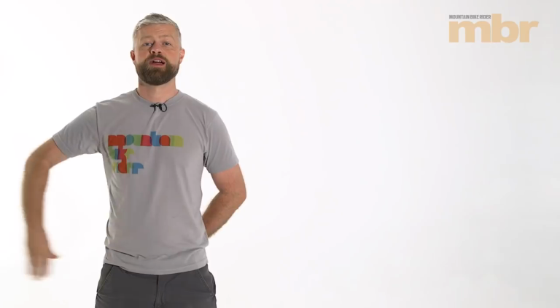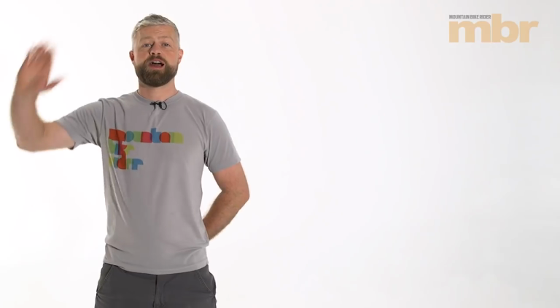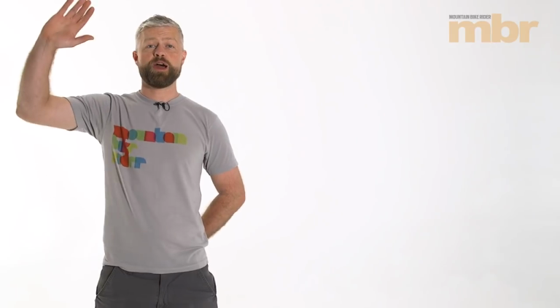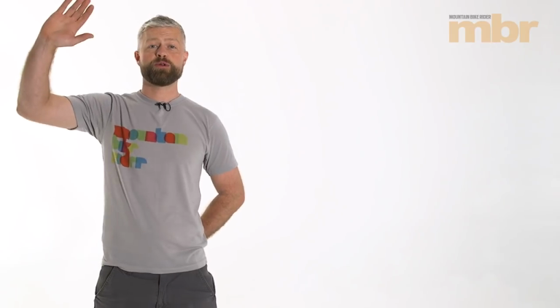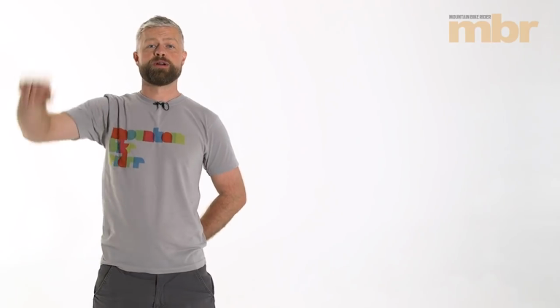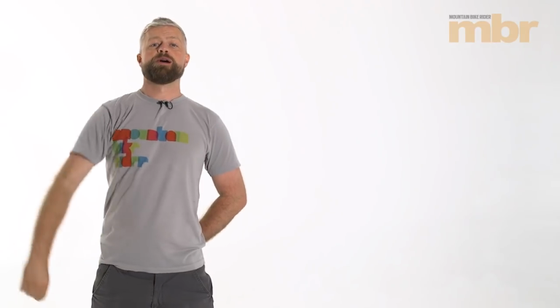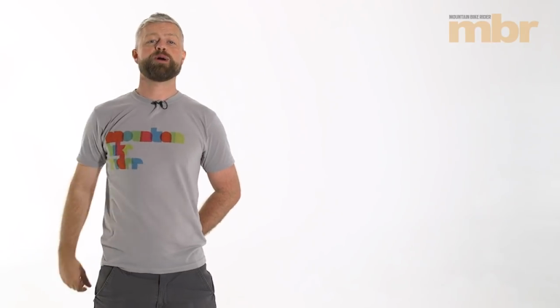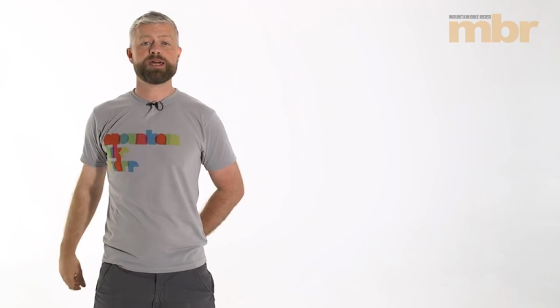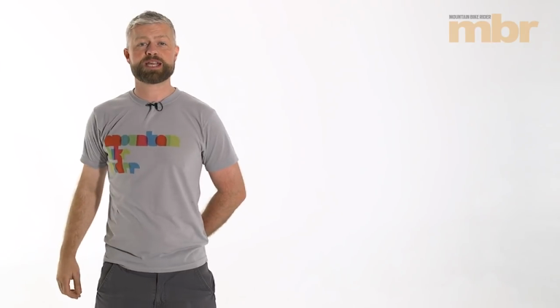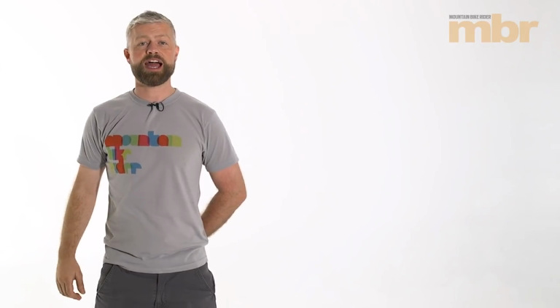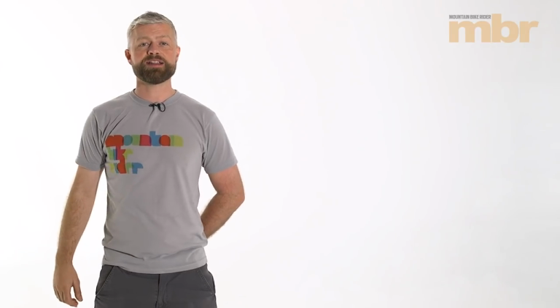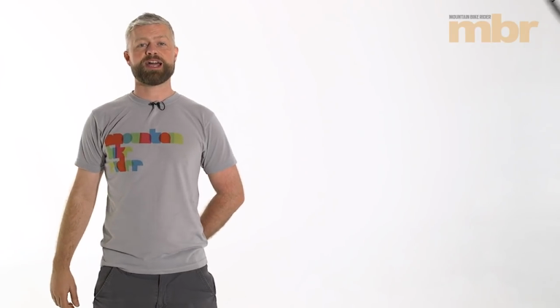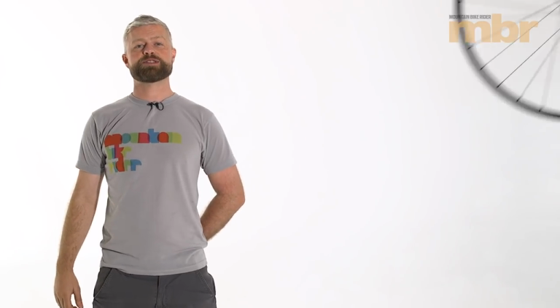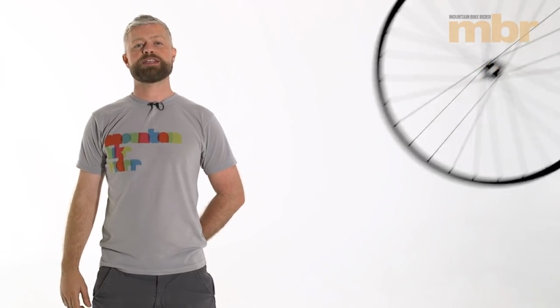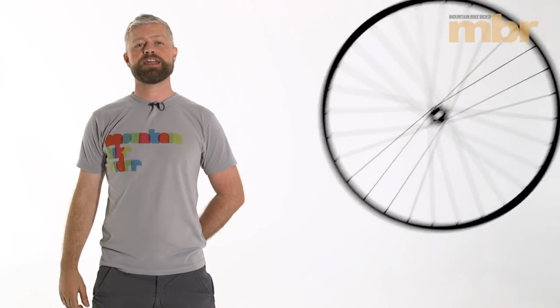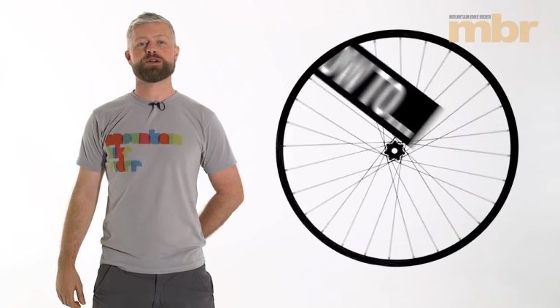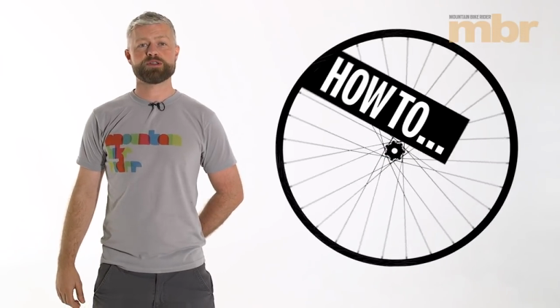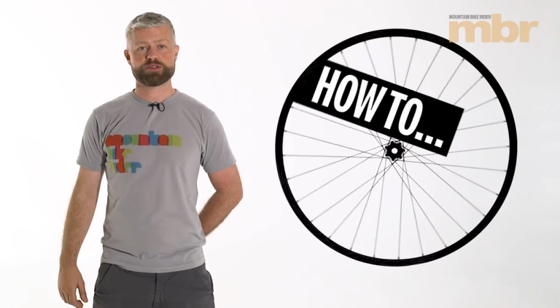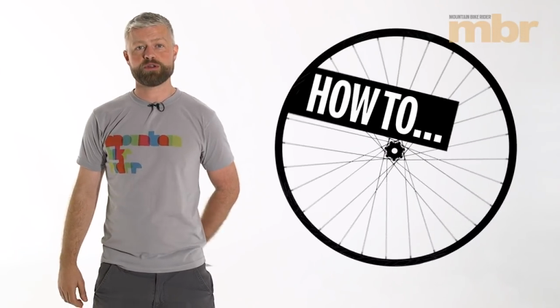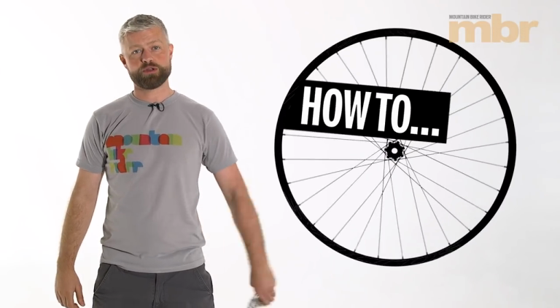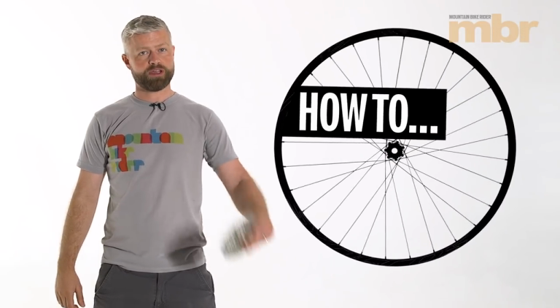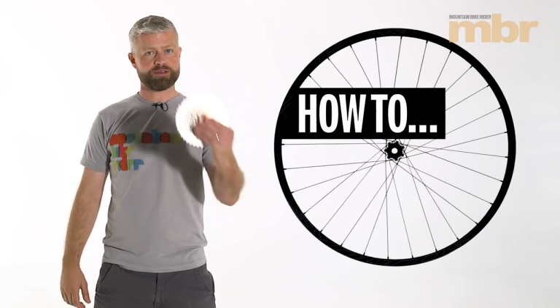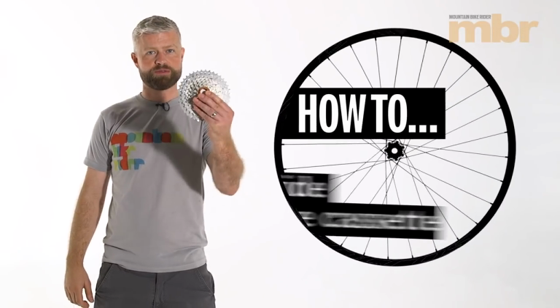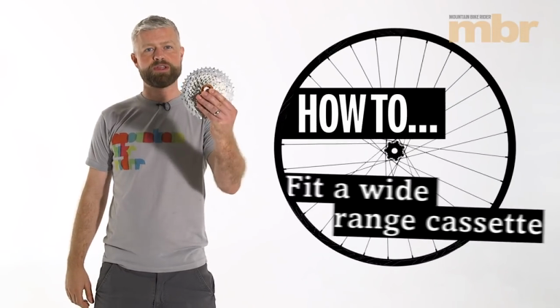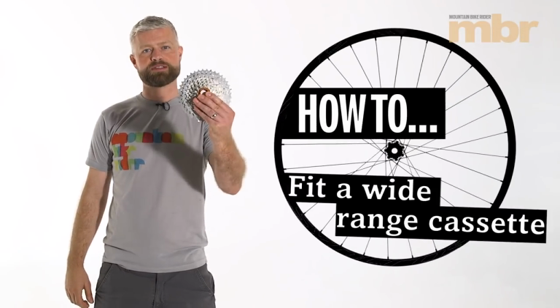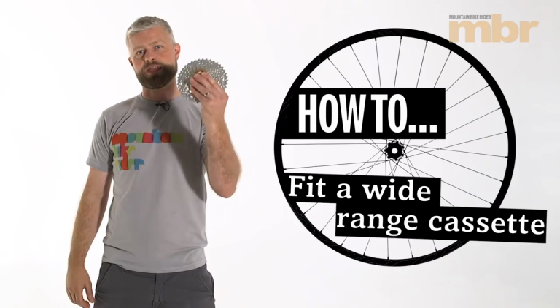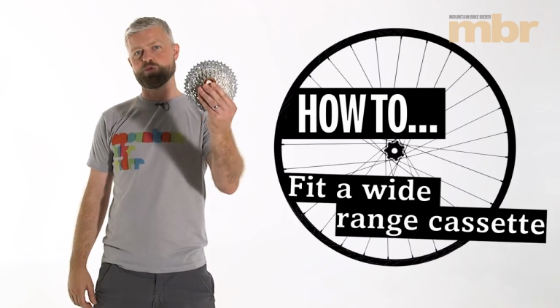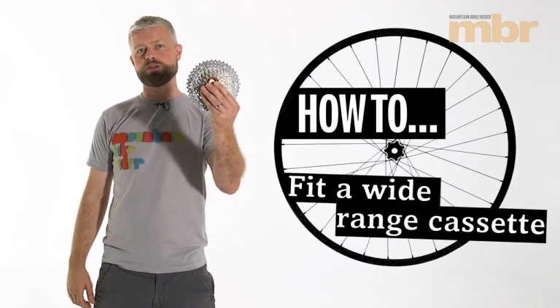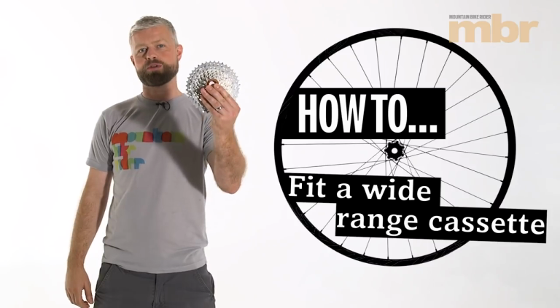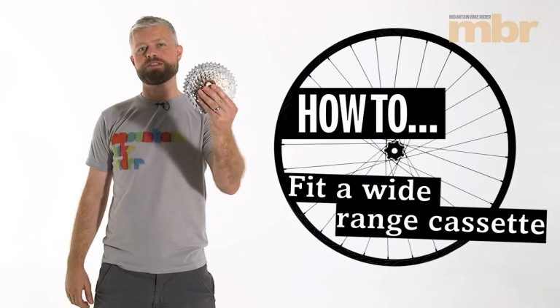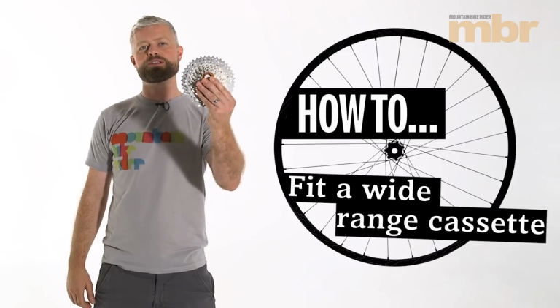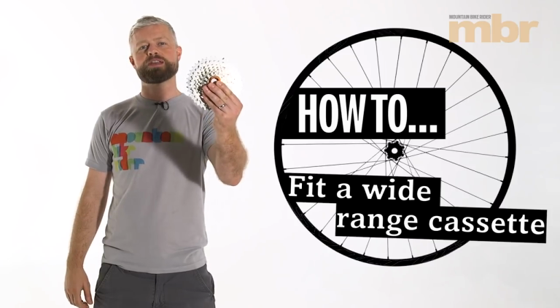Hello, my name's Al and today I'm going to show you how to fit a wide range cassette.